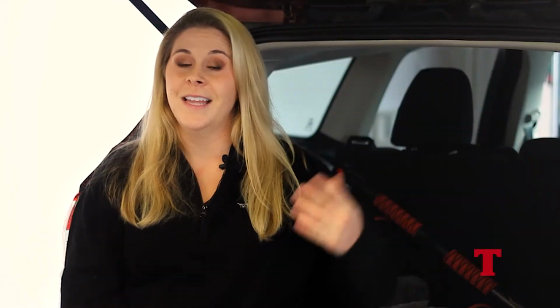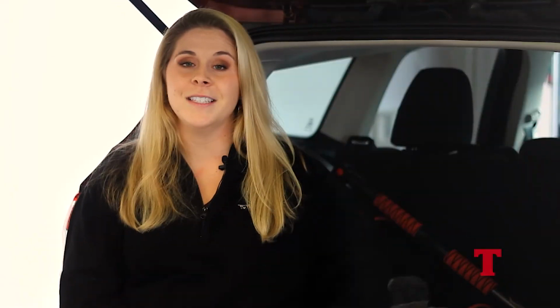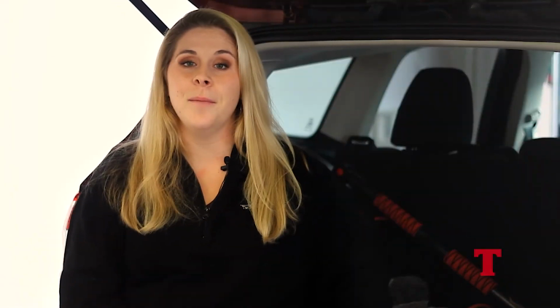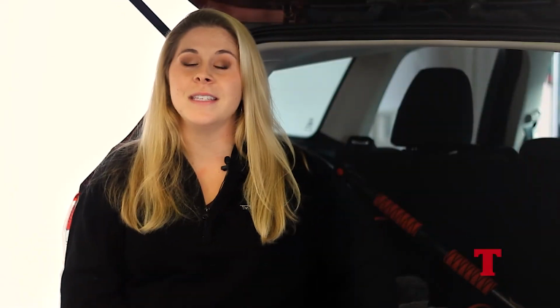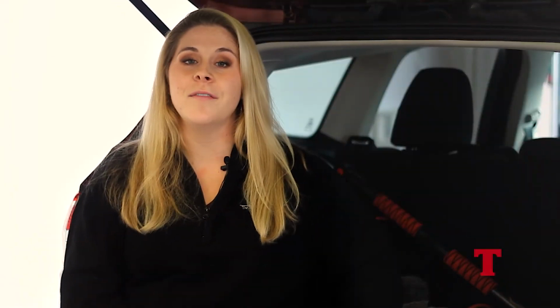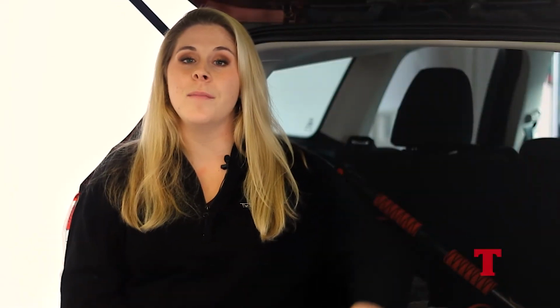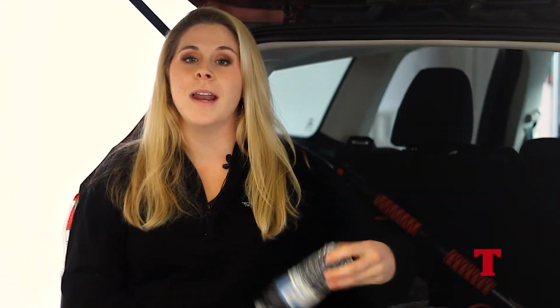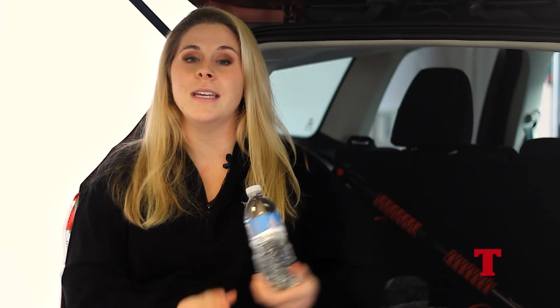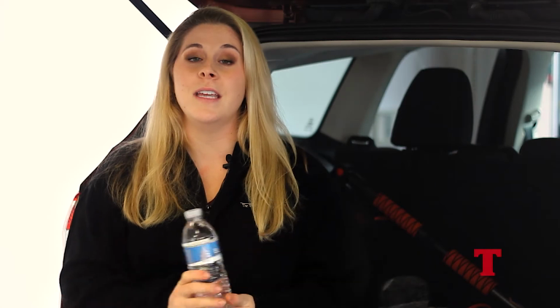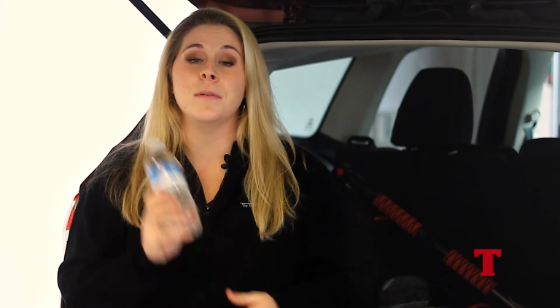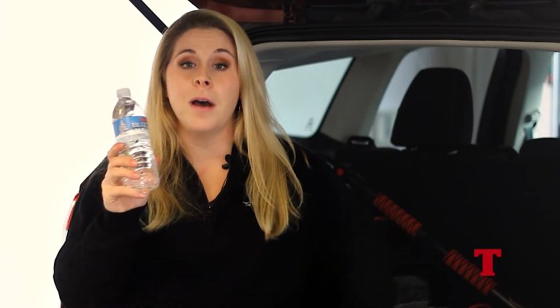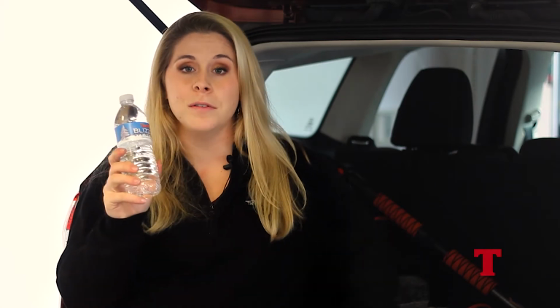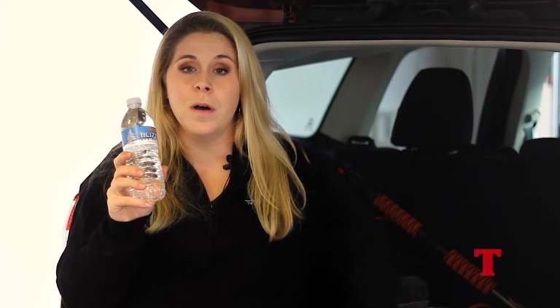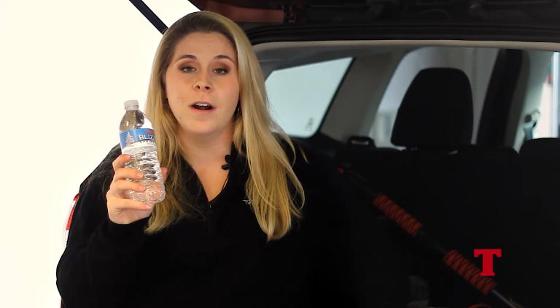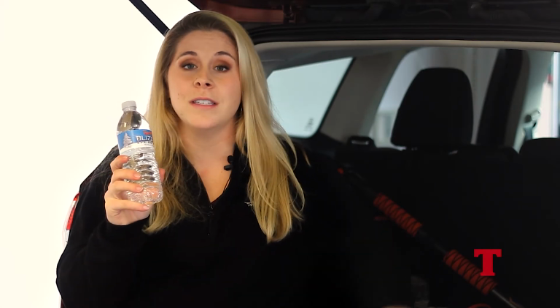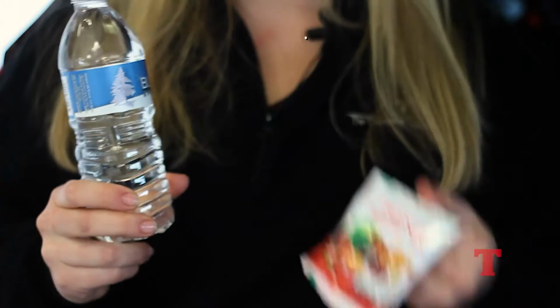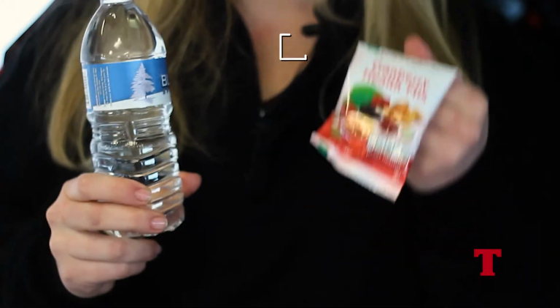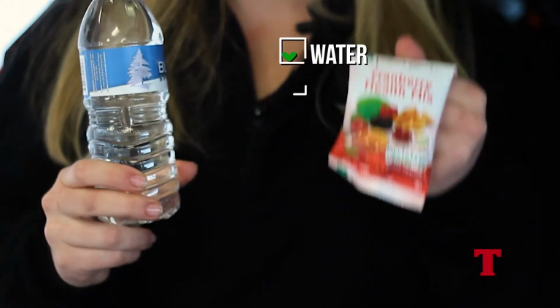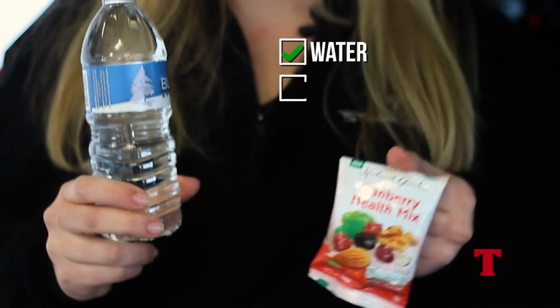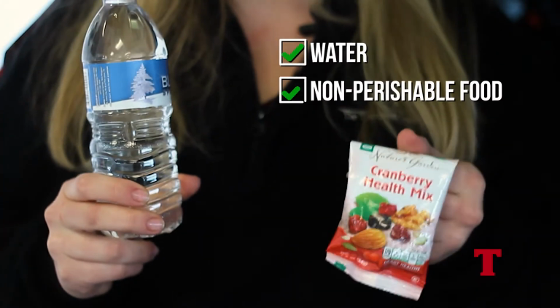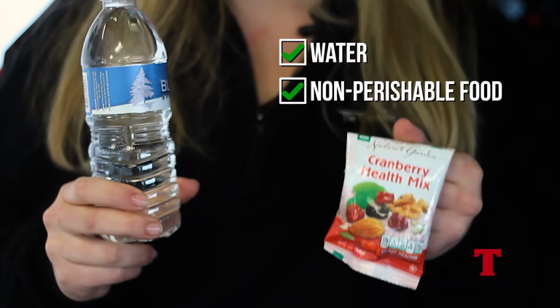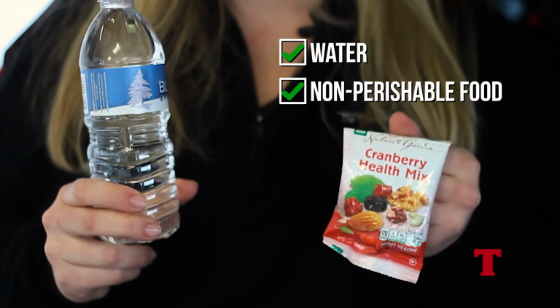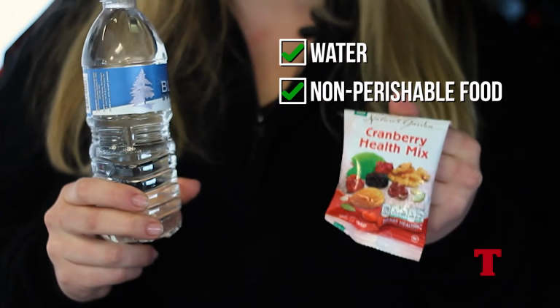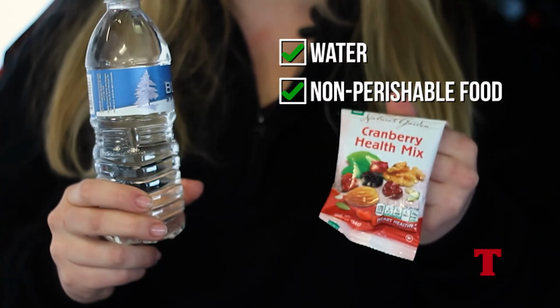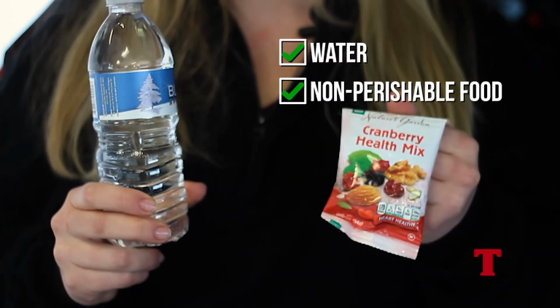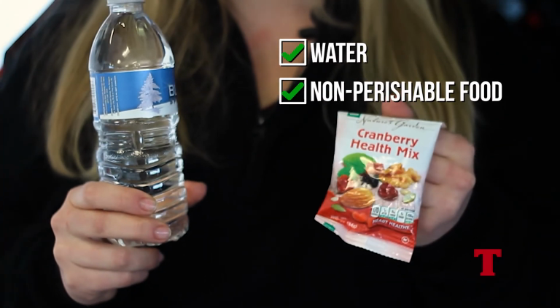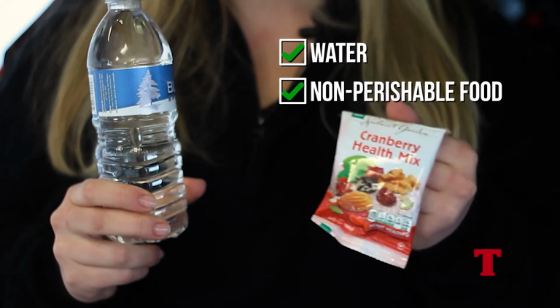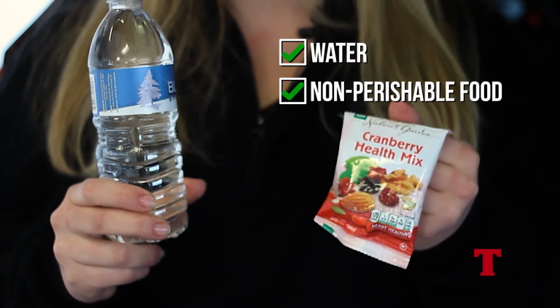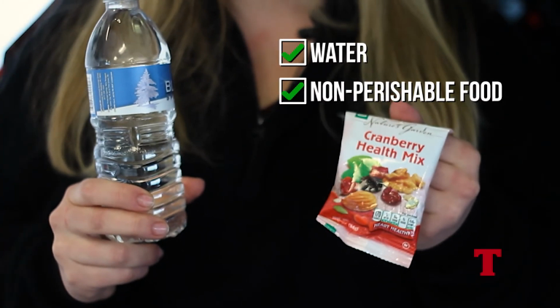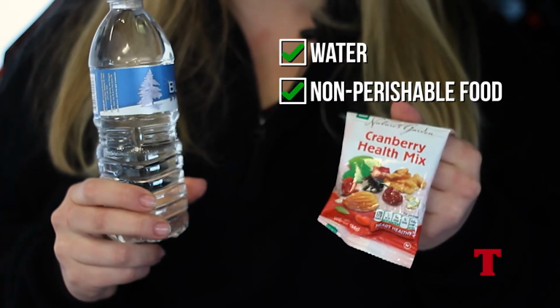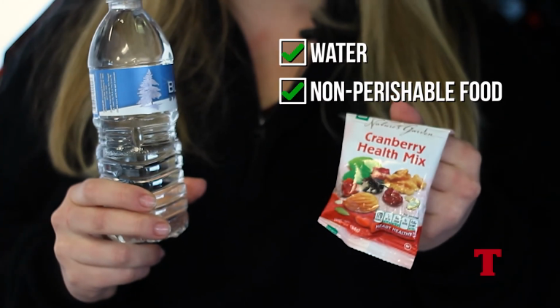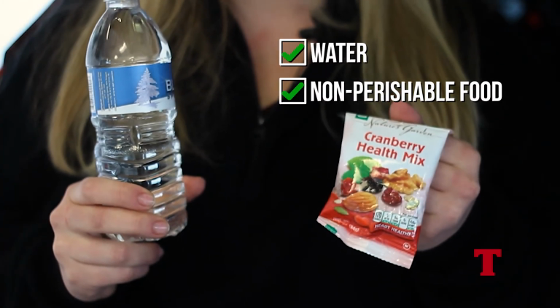Last up, it's never a bad idea to keep some bottles of water and some non-perishable snacks in your car to keep you nourished while you wait for help.